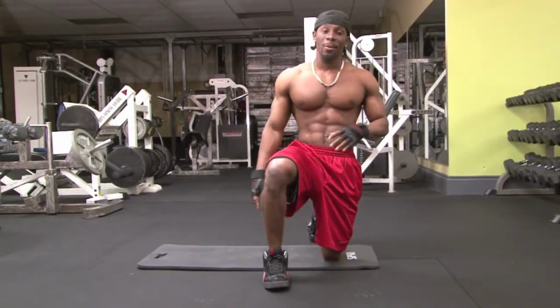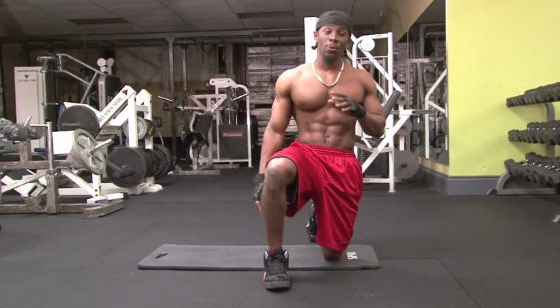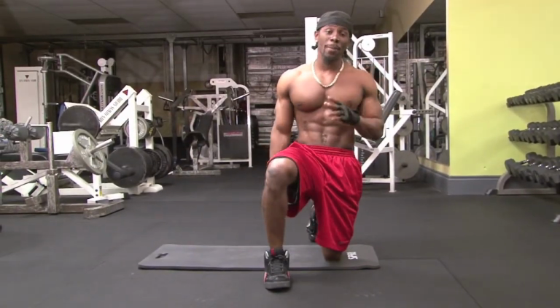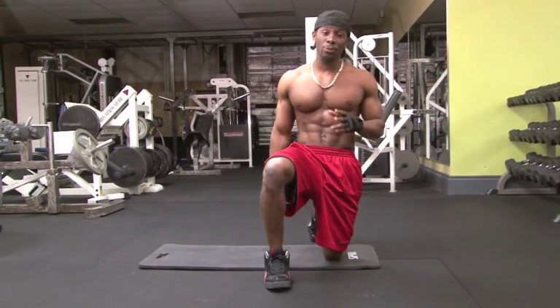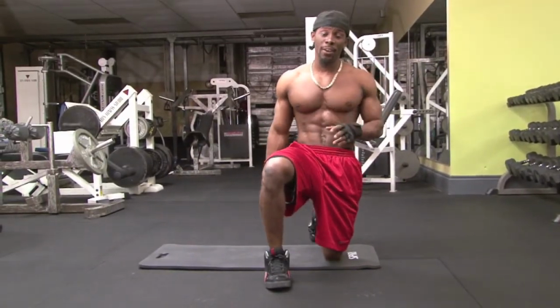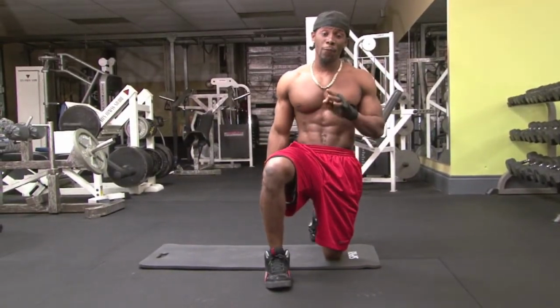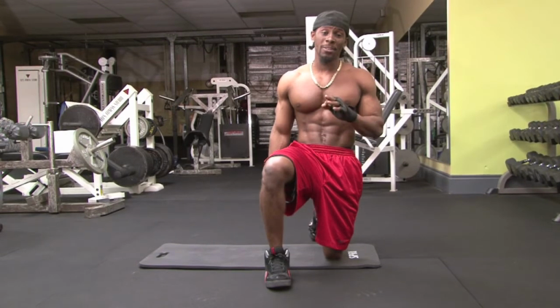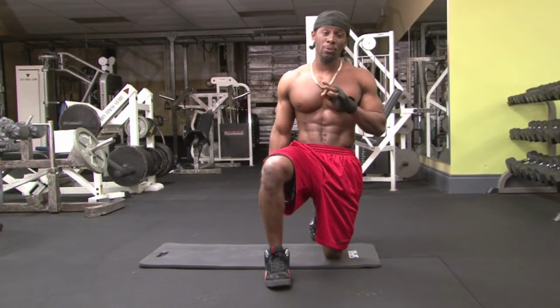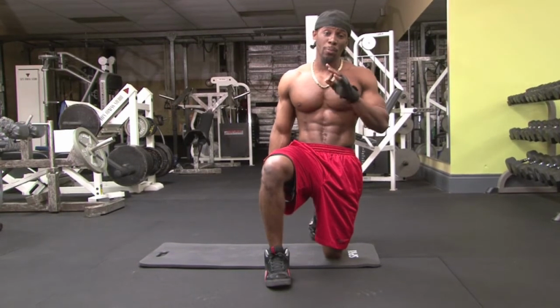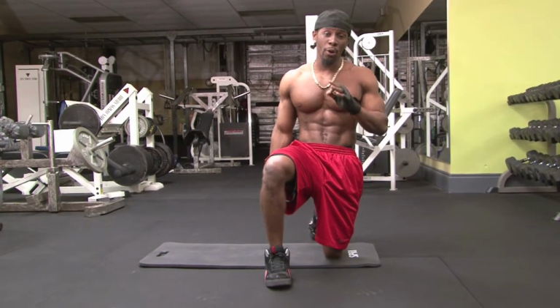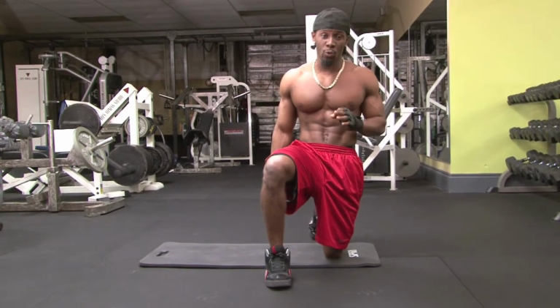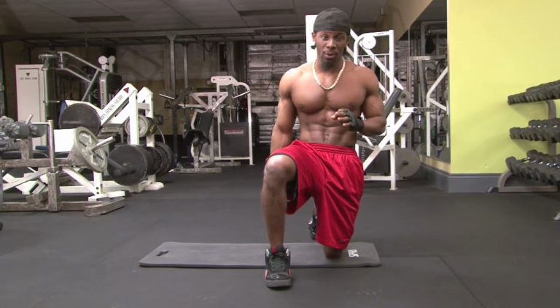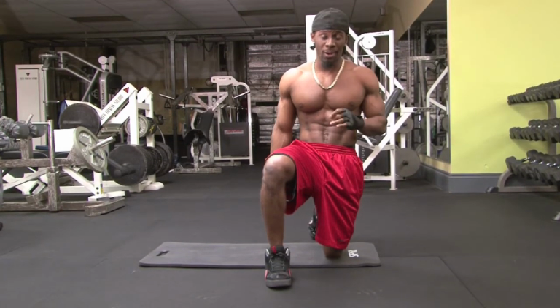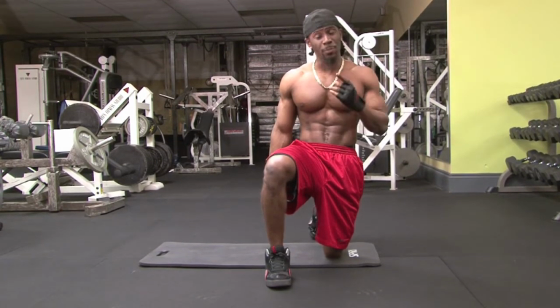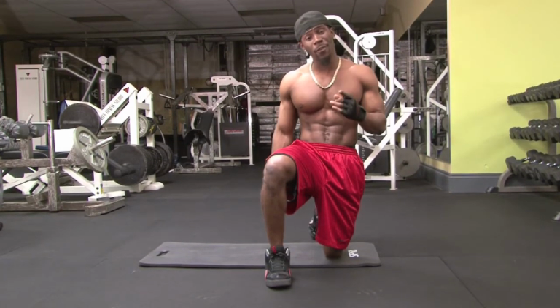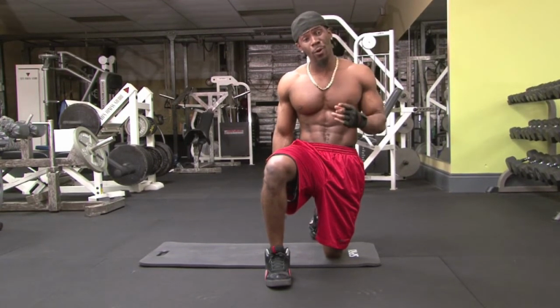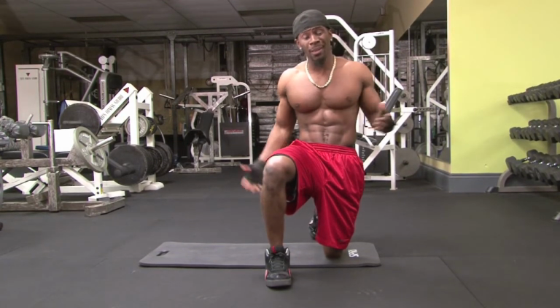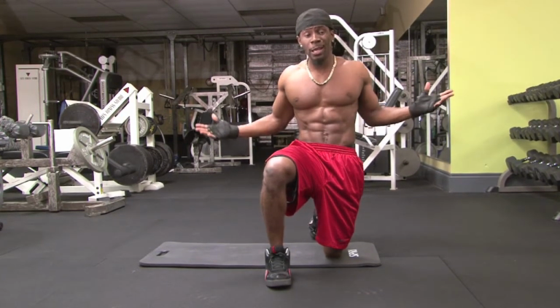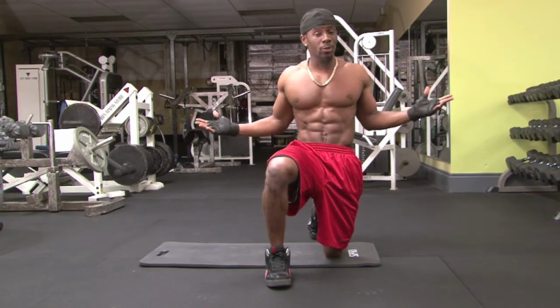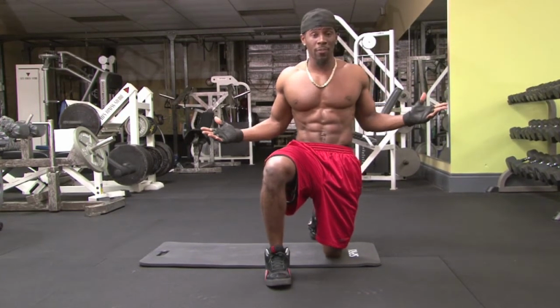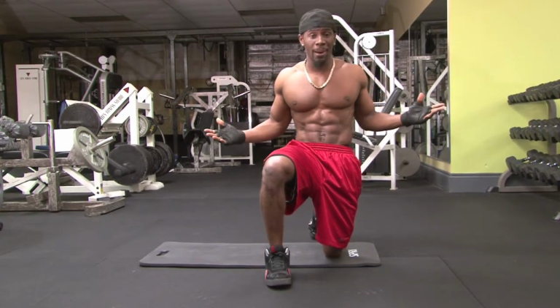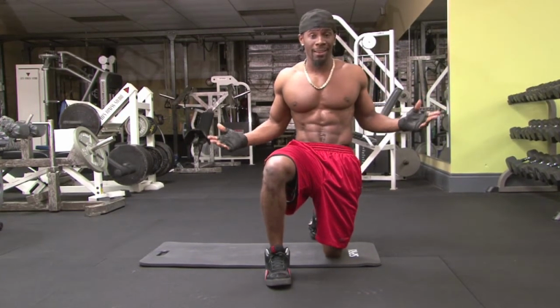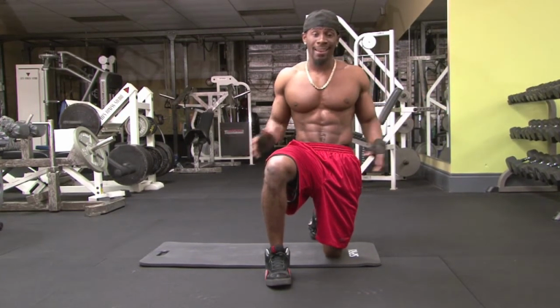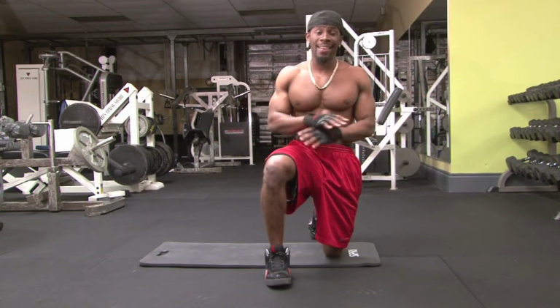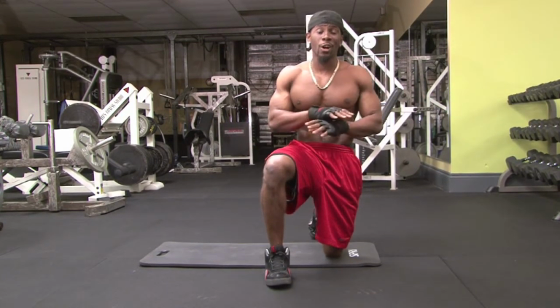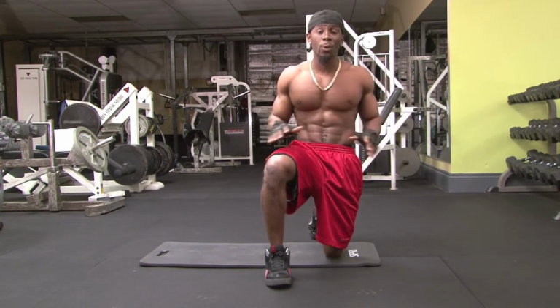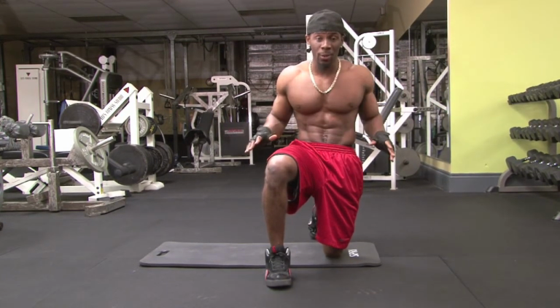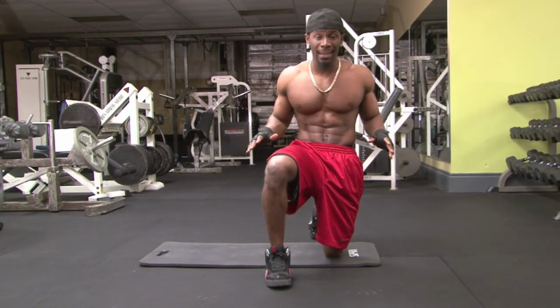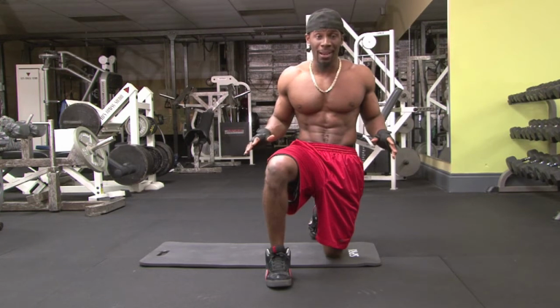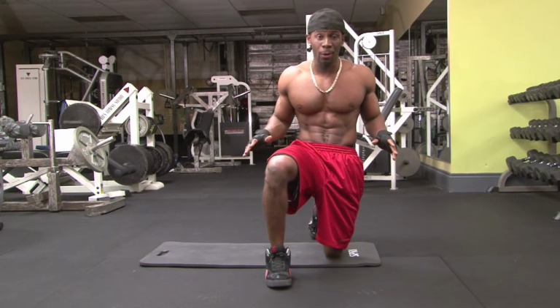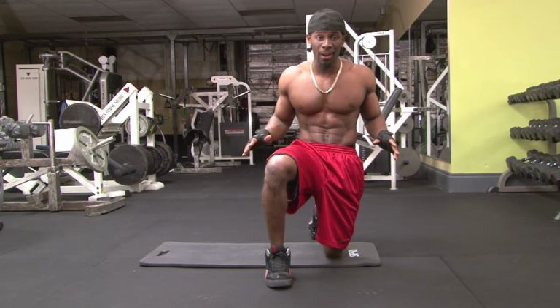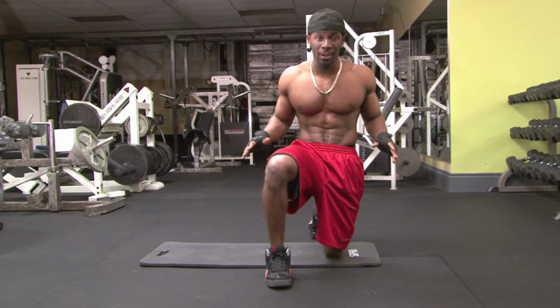When doing my training, form is the most important rule, because perfect form equals a perfect body, and that's the only way you can get a body like a rockstar.